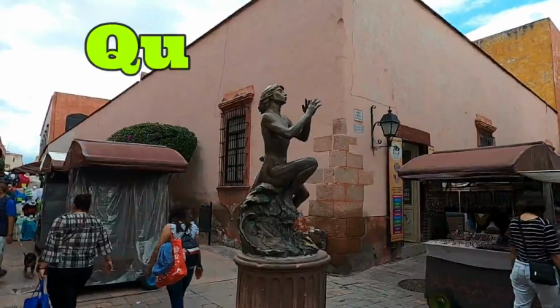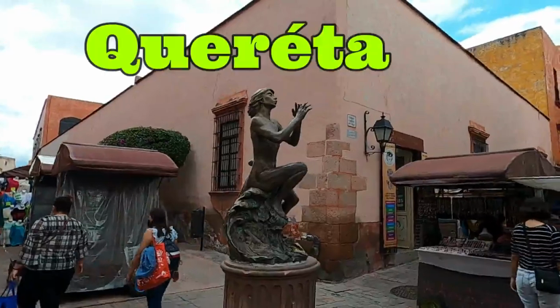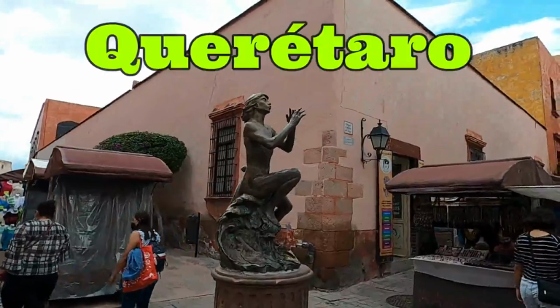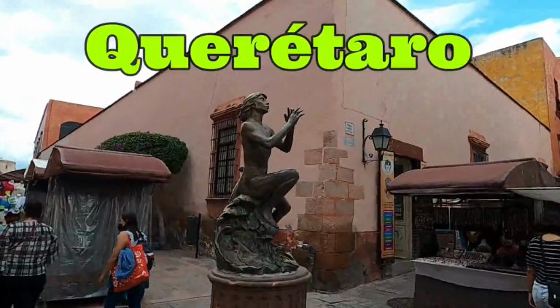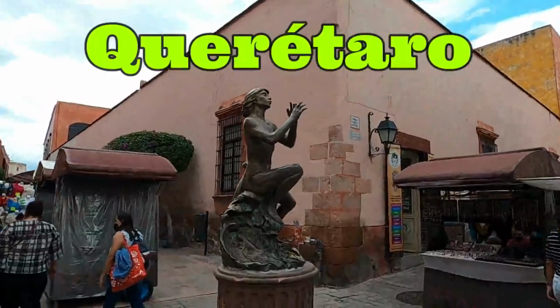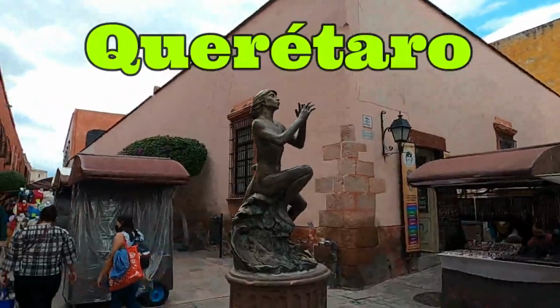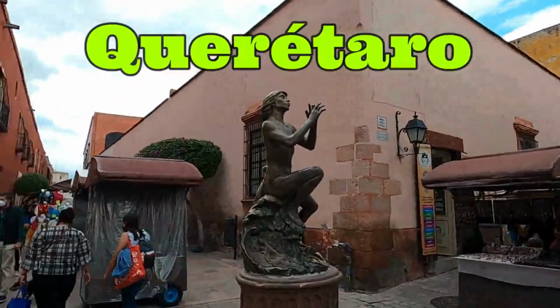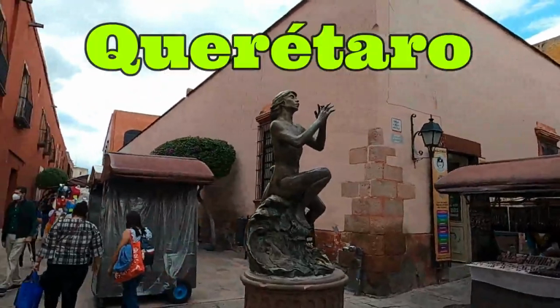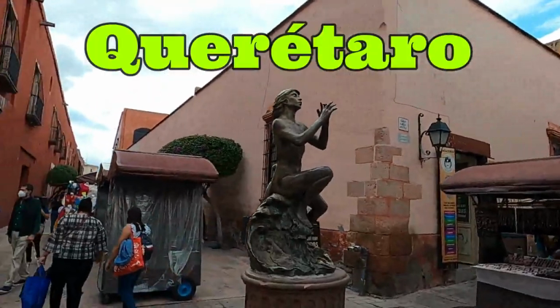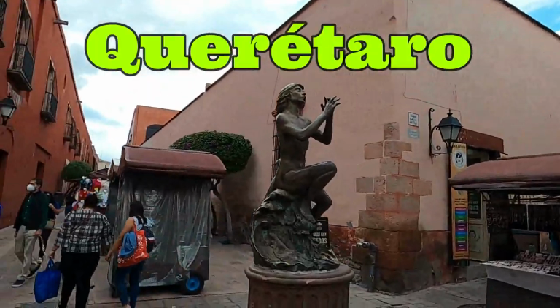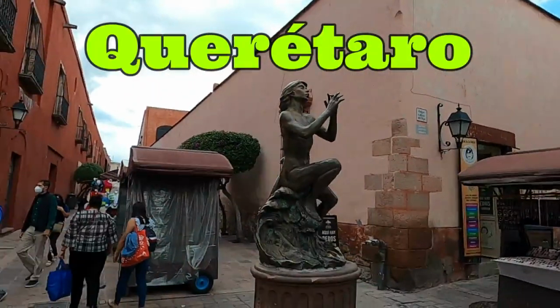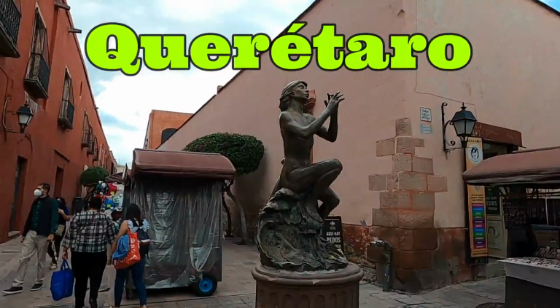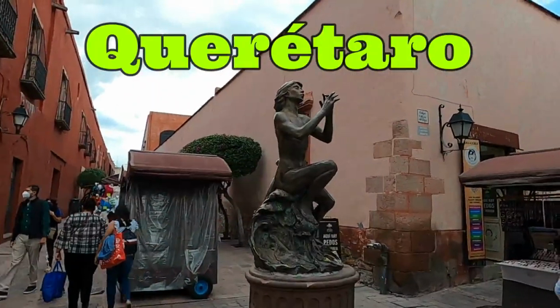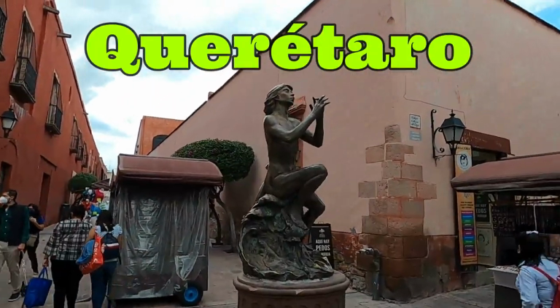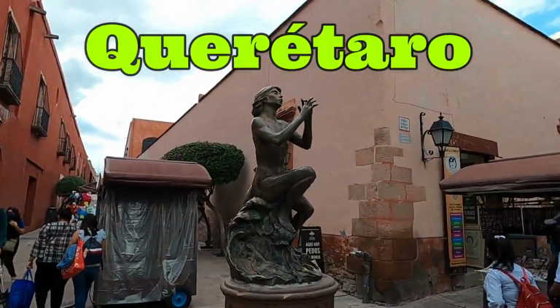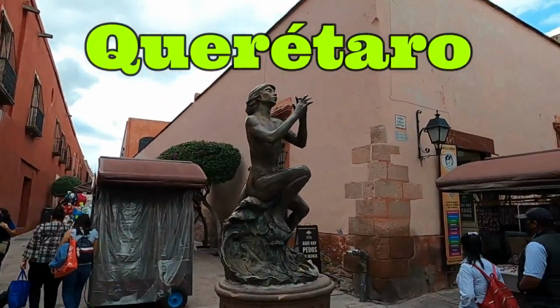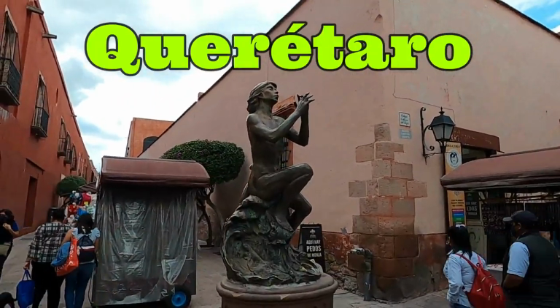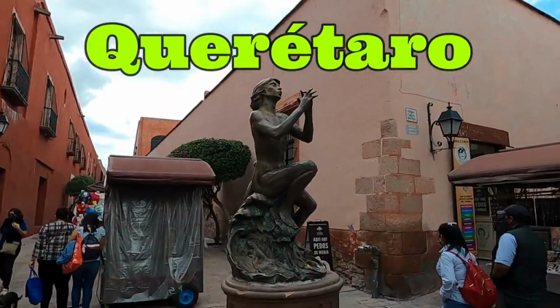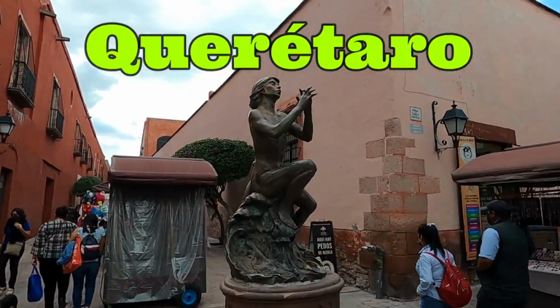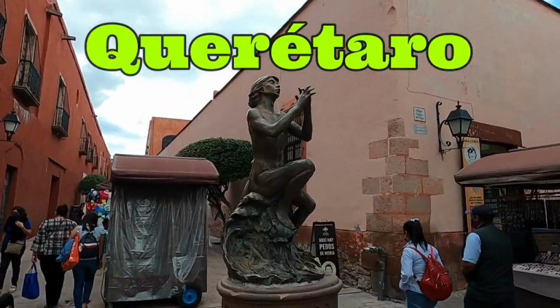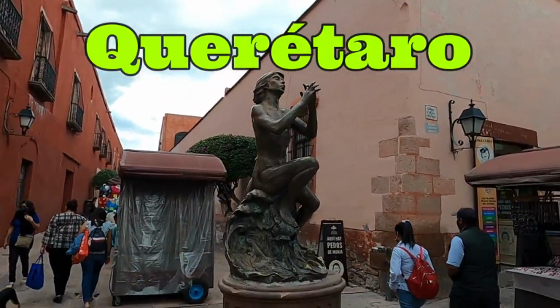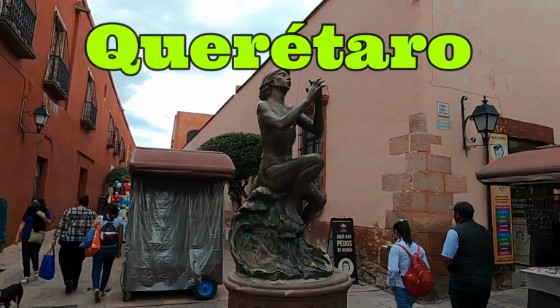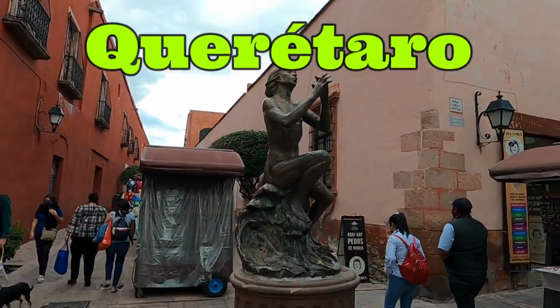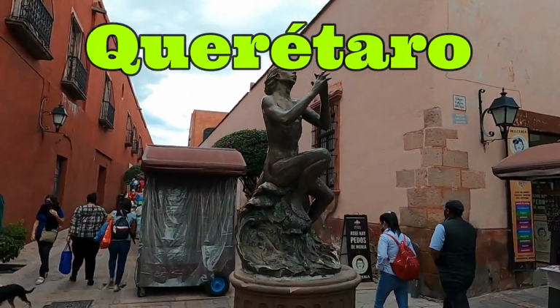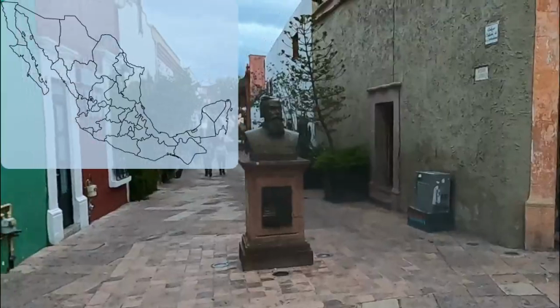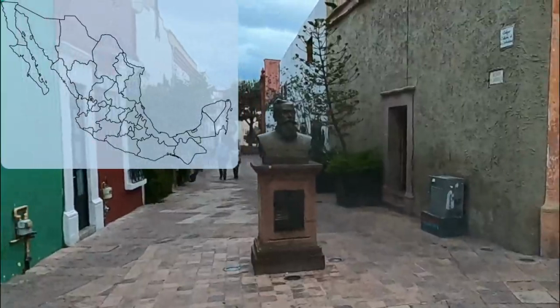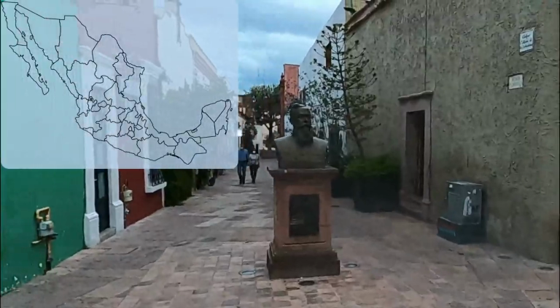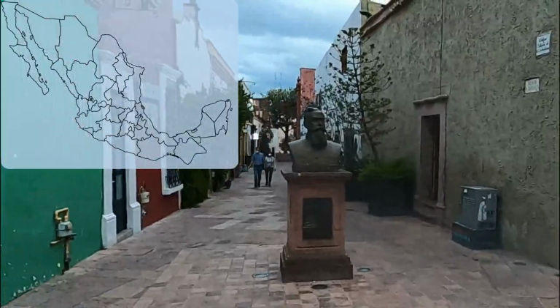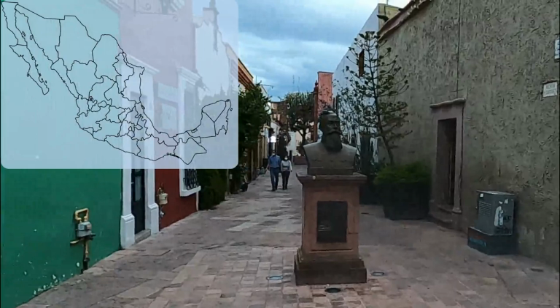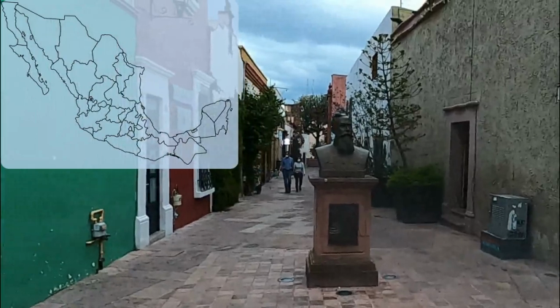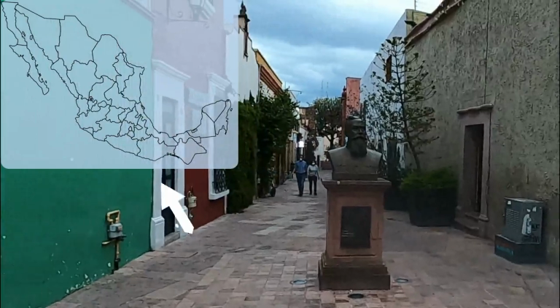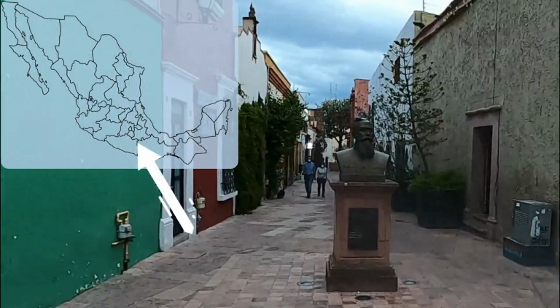We made a visit to Querétaro. On our handy map of Mexico, it is right here.